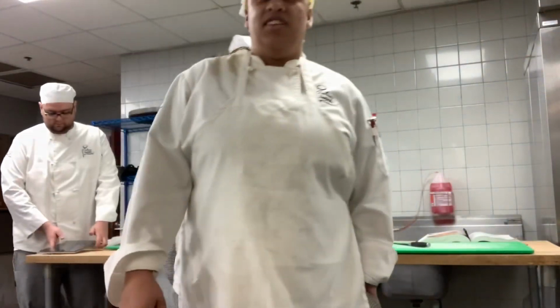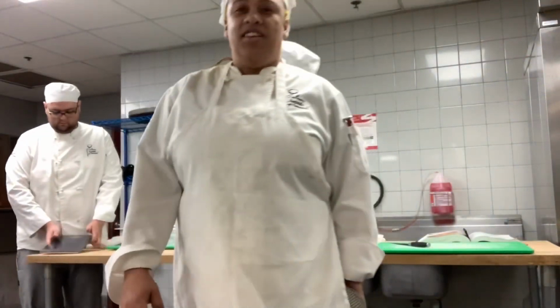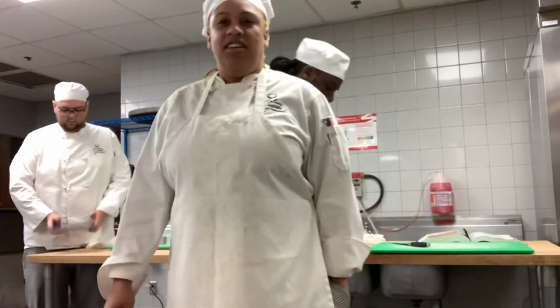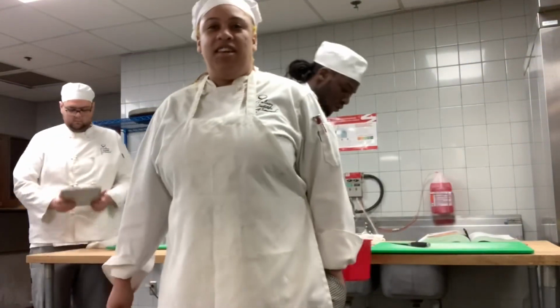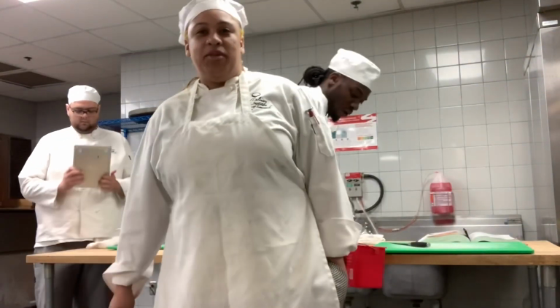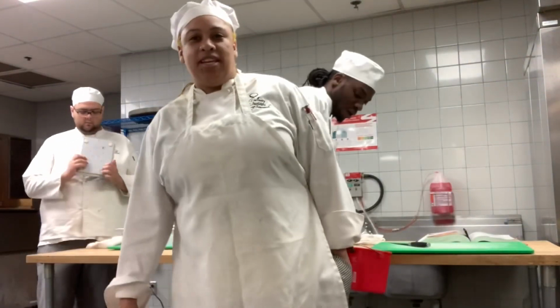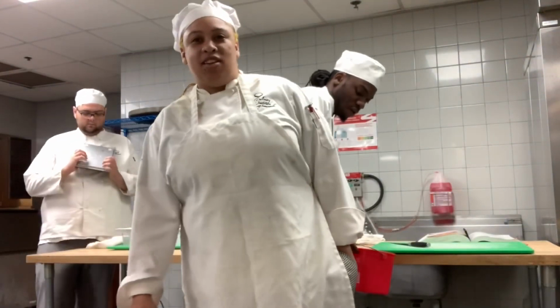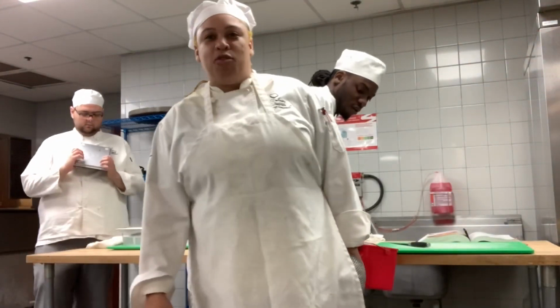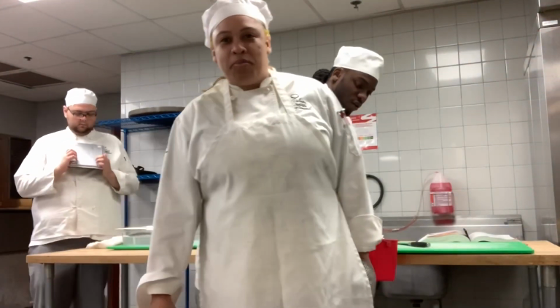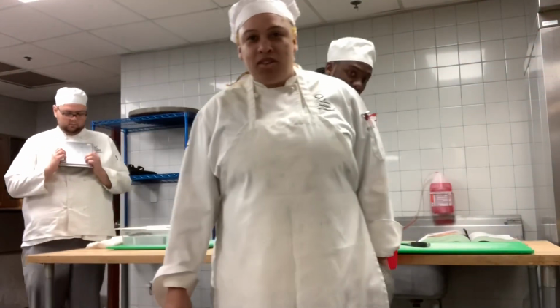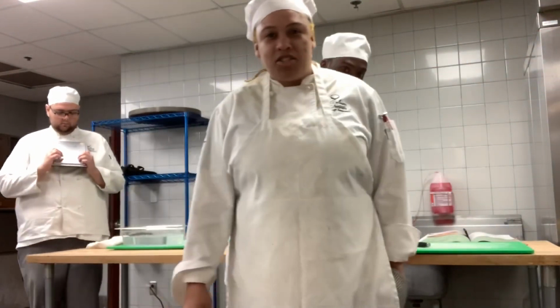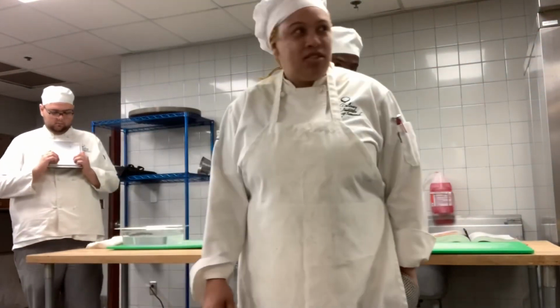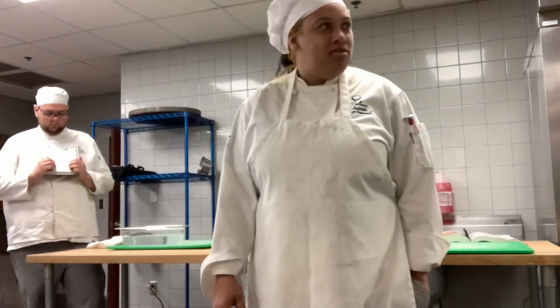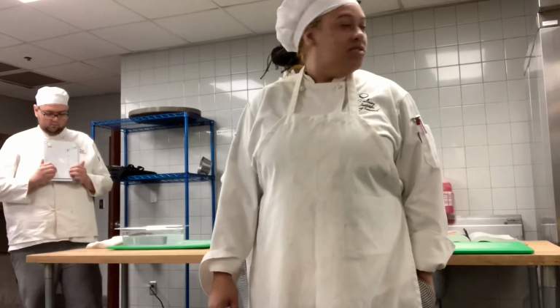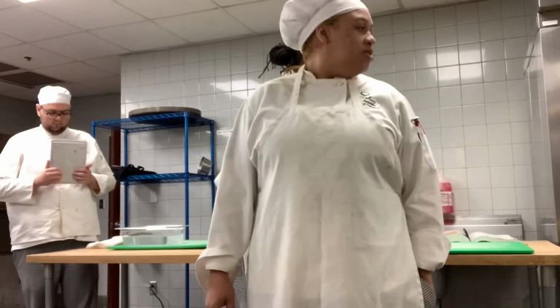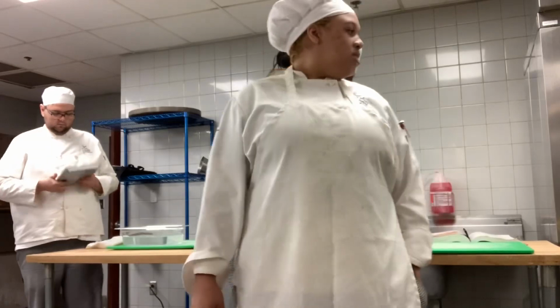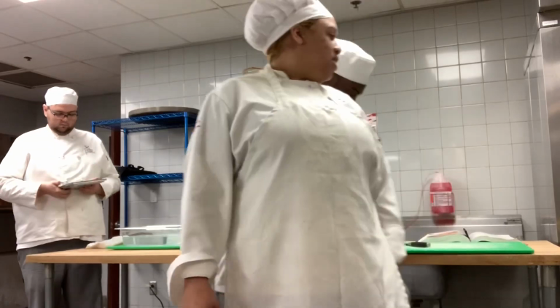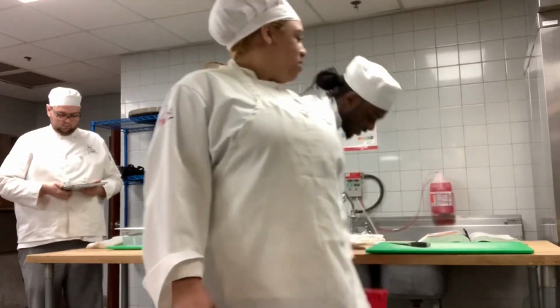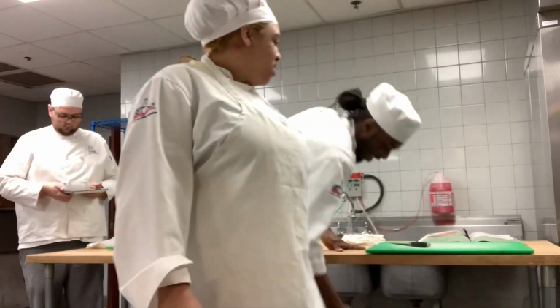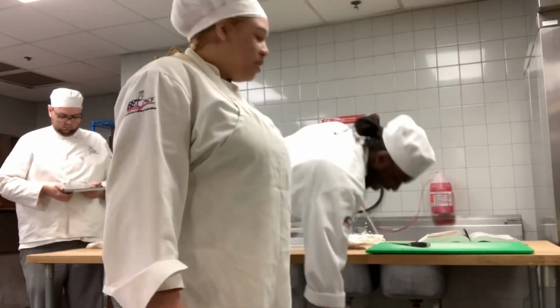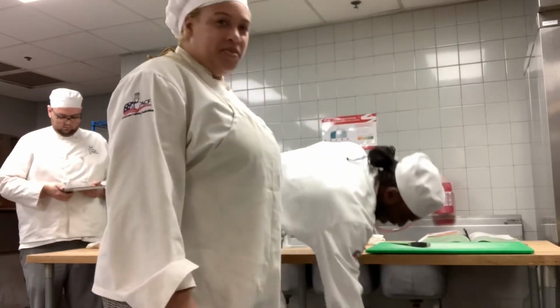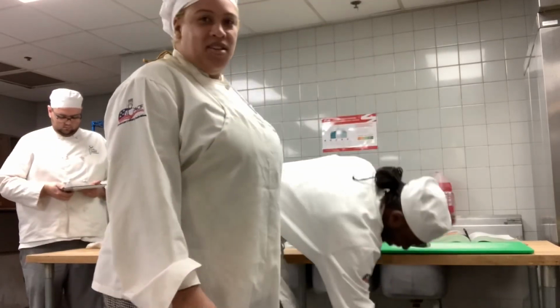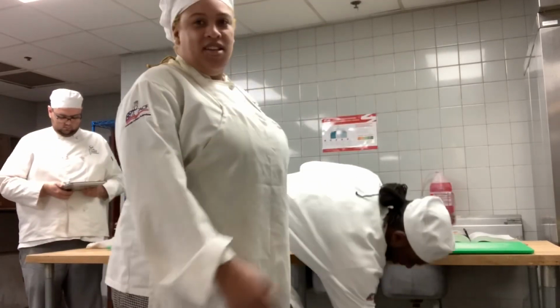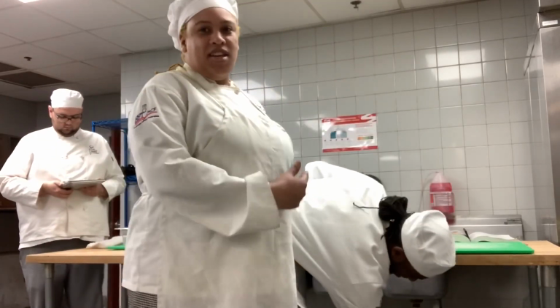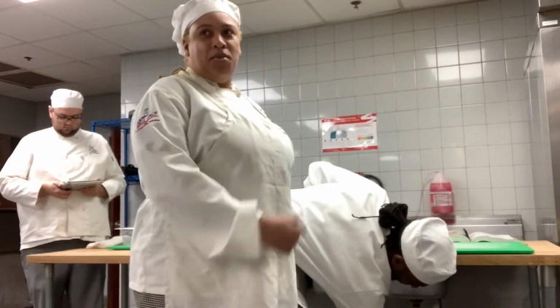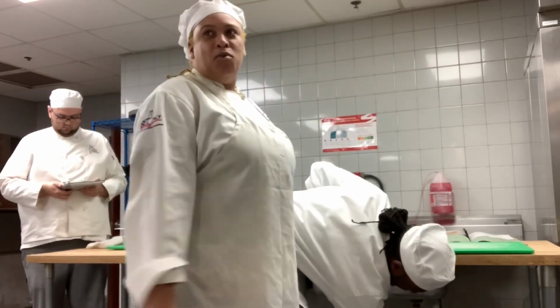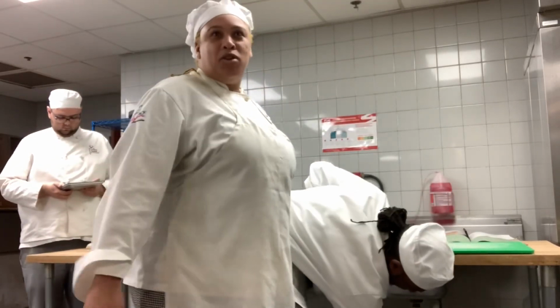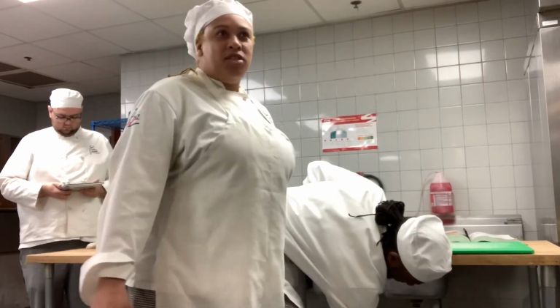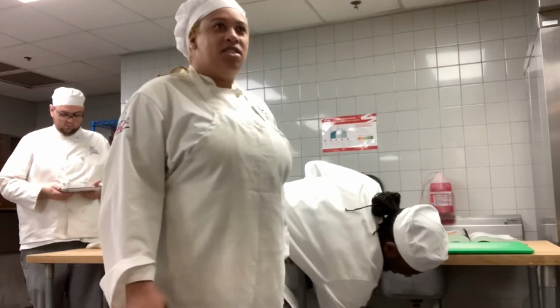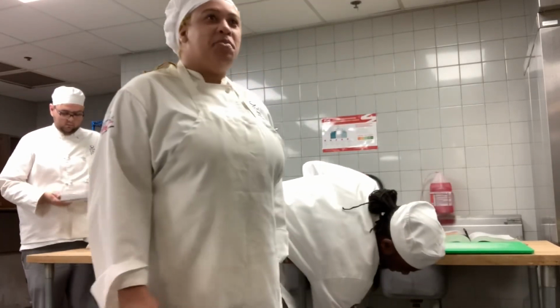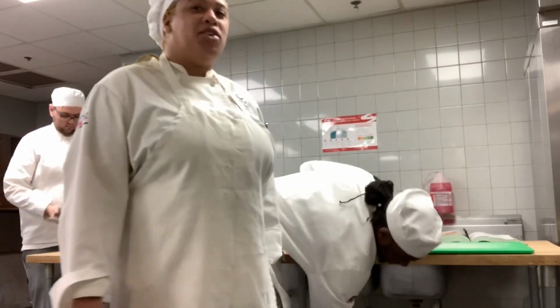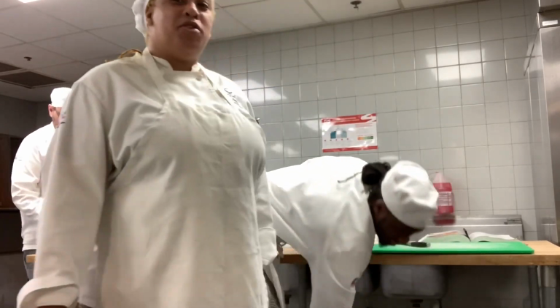Yeah, we're taking over Peter's show. Got my homie Chris in the background.